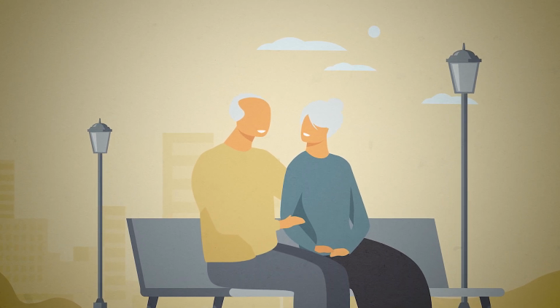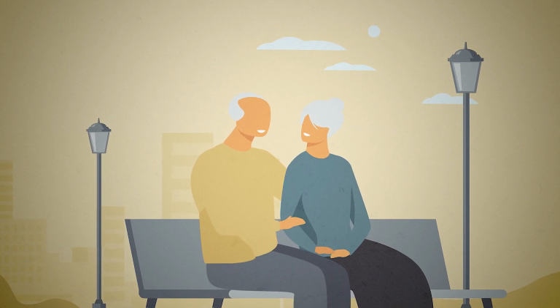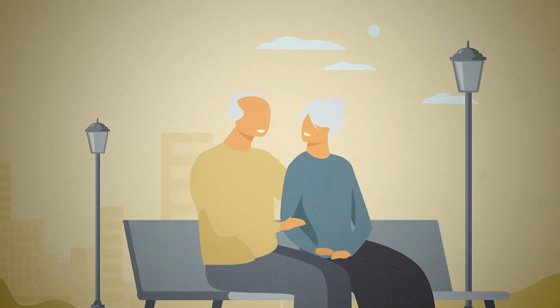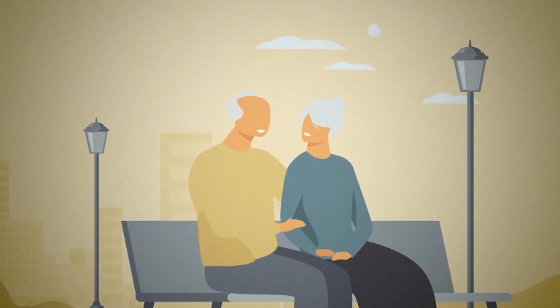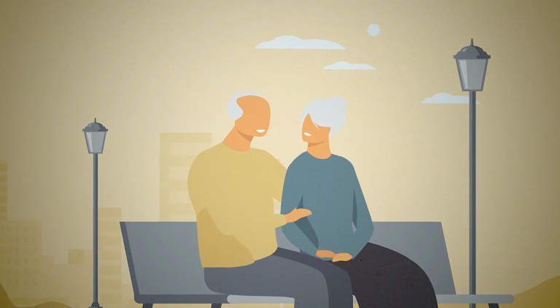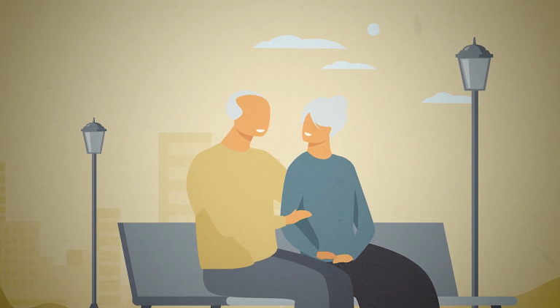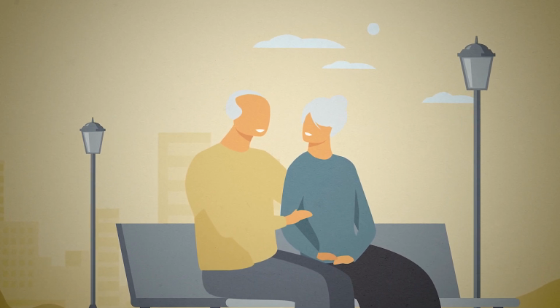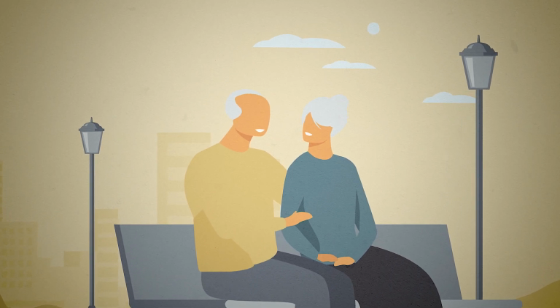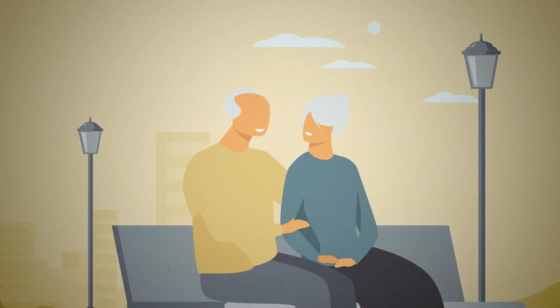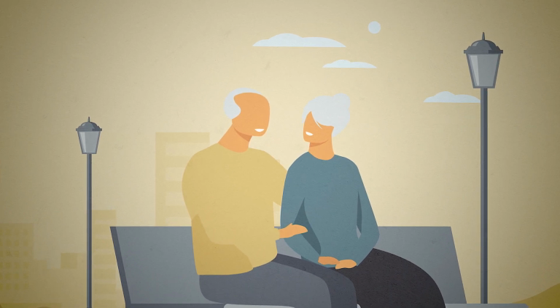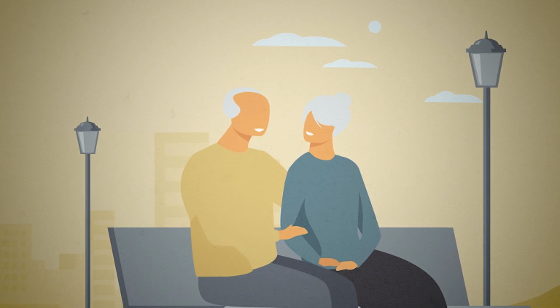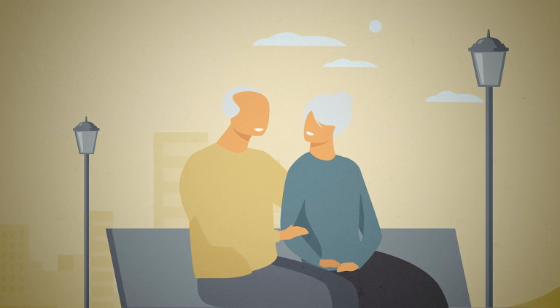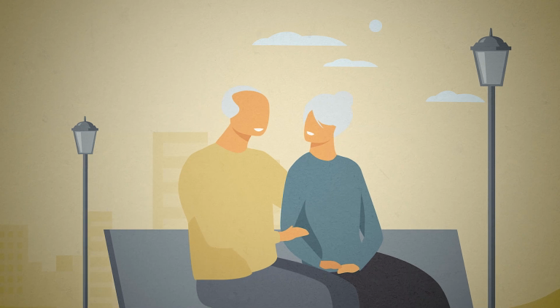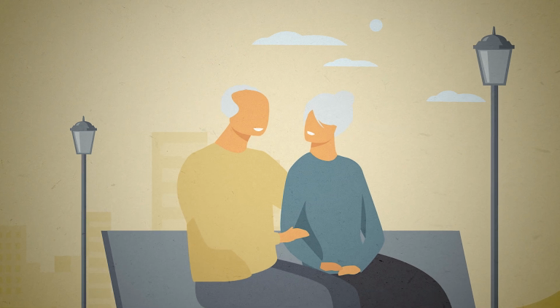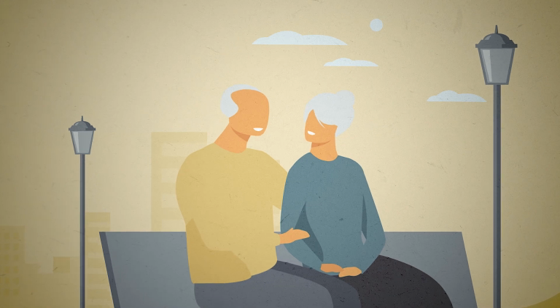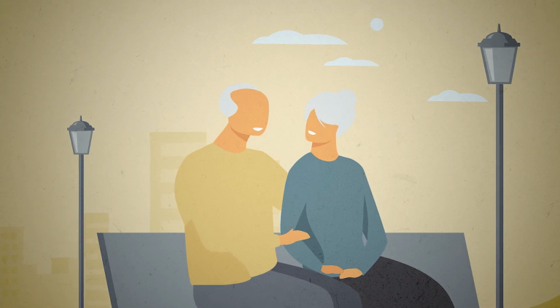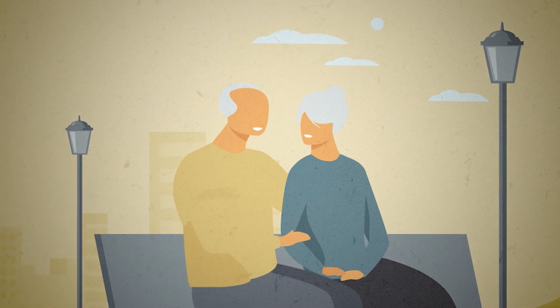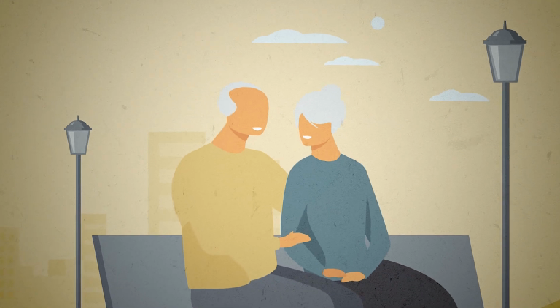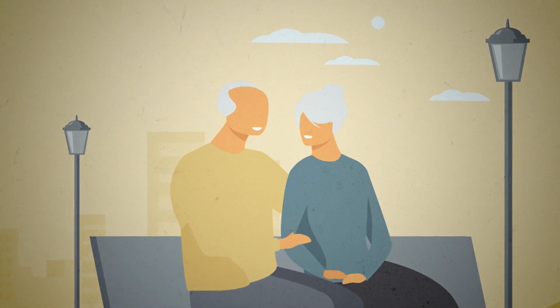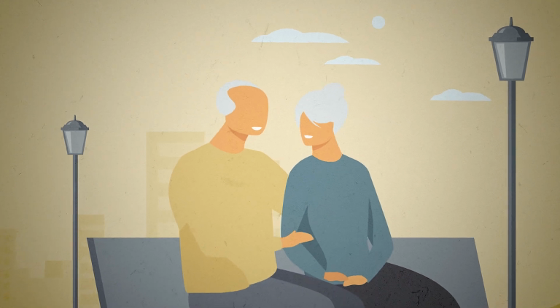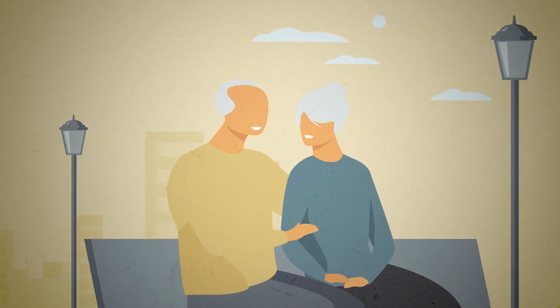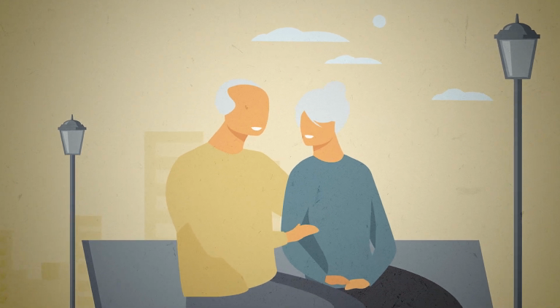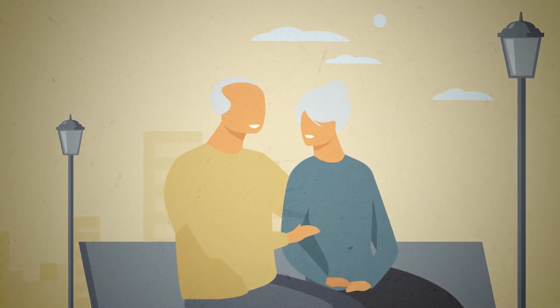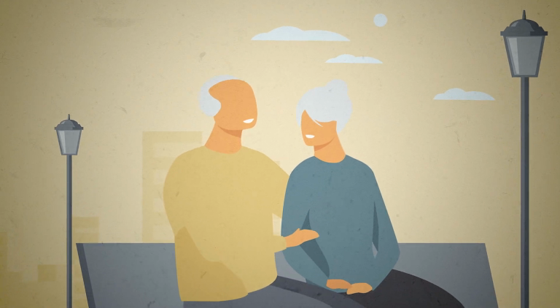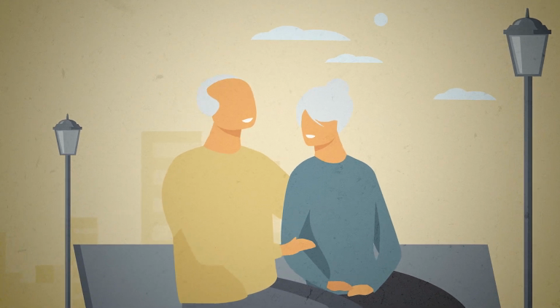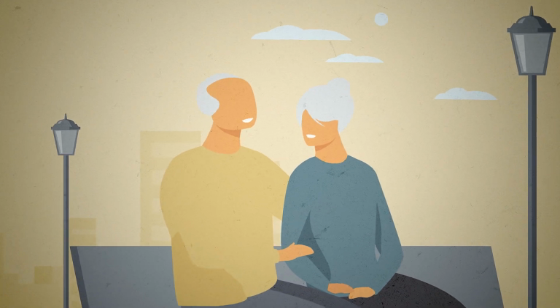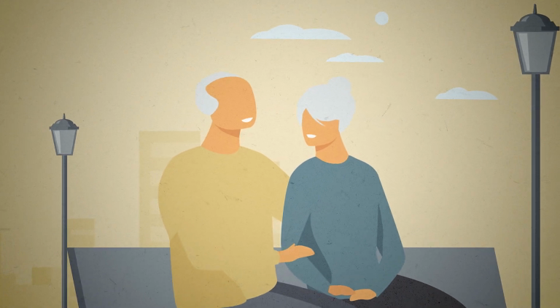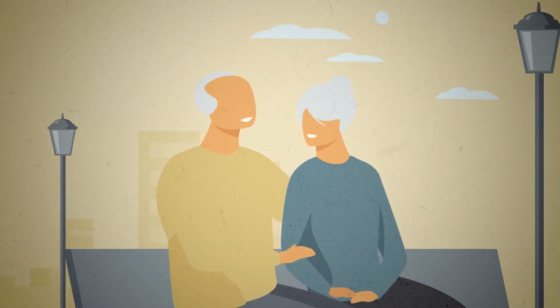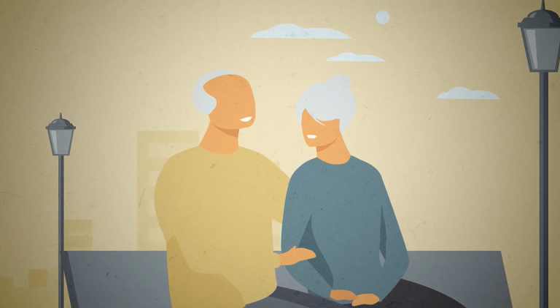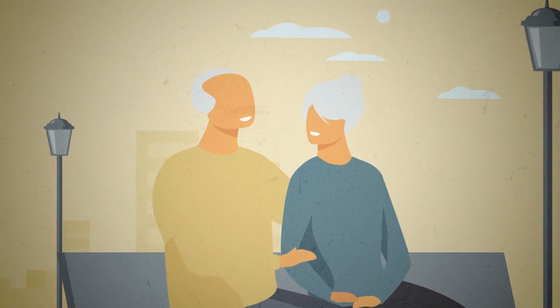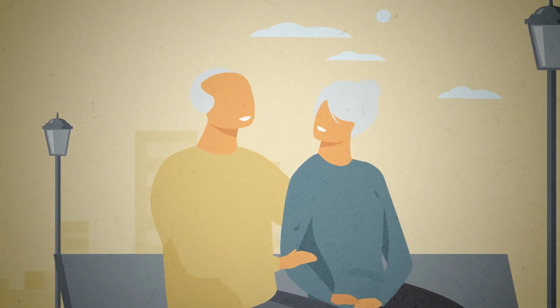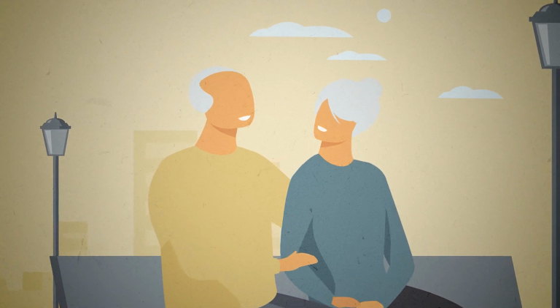And once proven, researchers believe the therapy can be expanded to treat symptoms caused by other brain disorders.